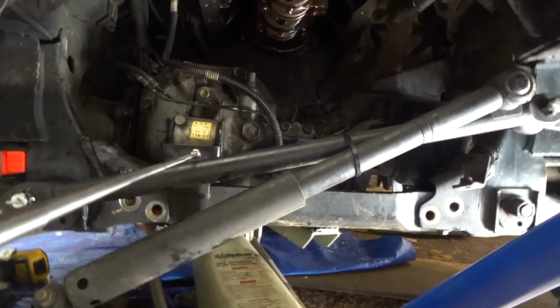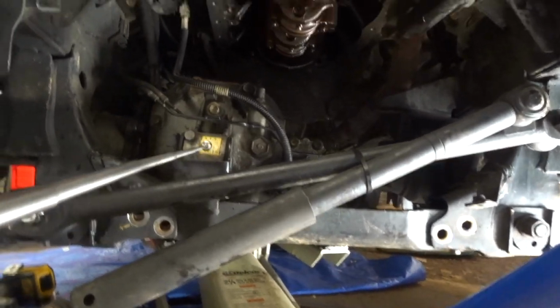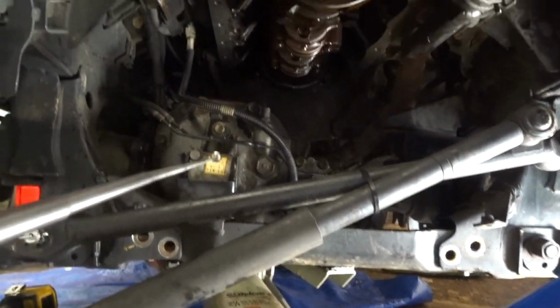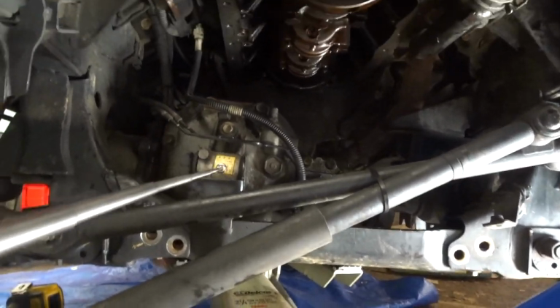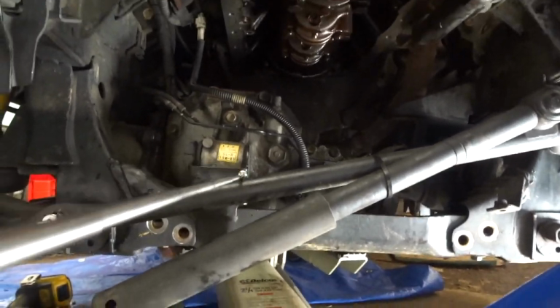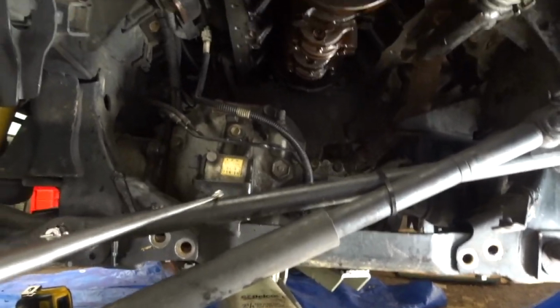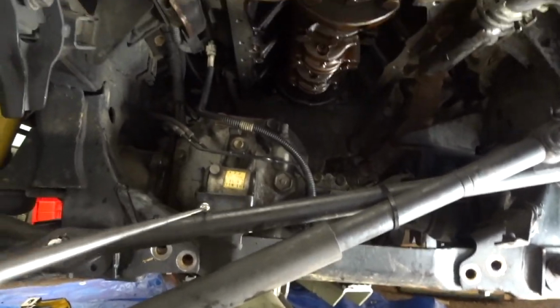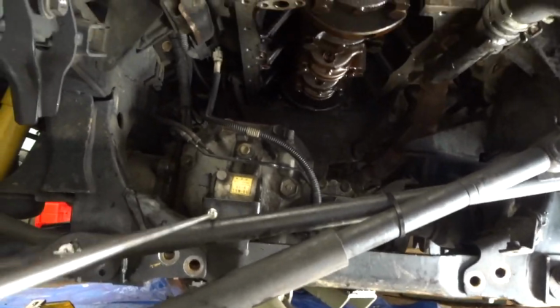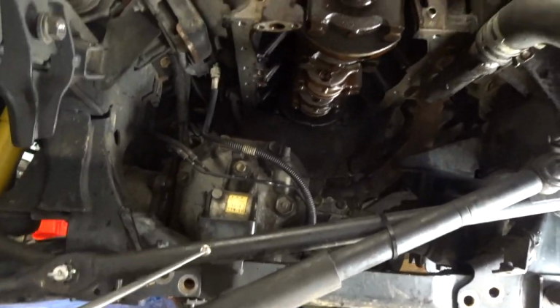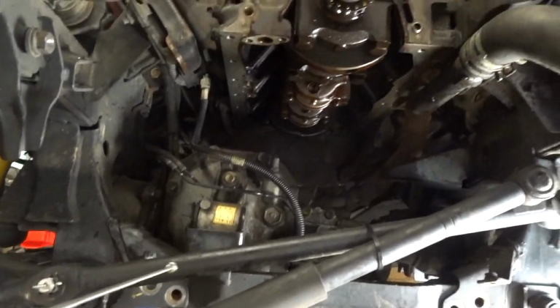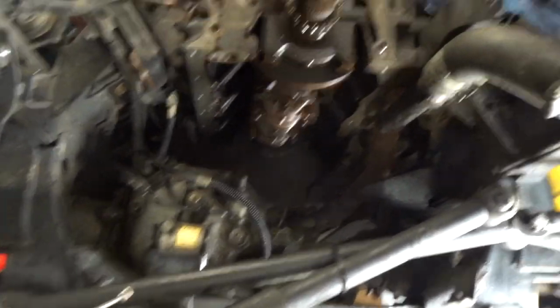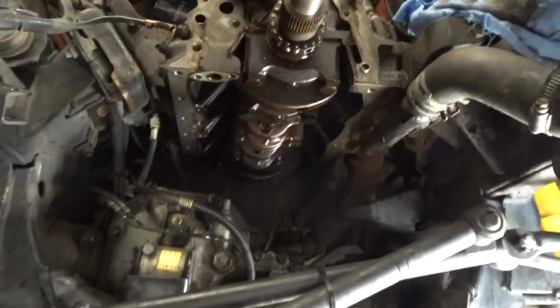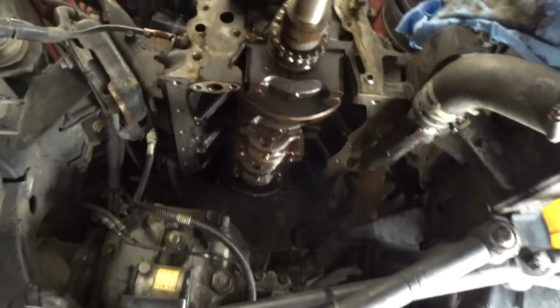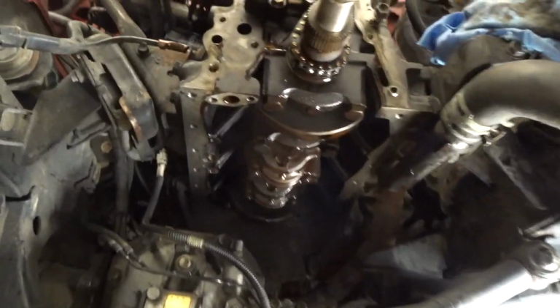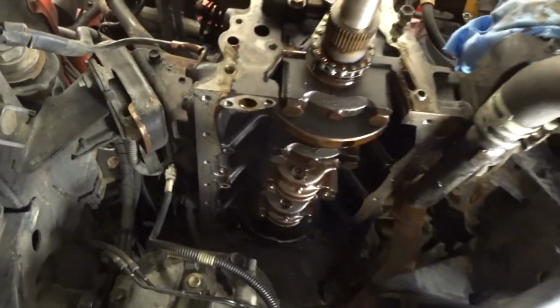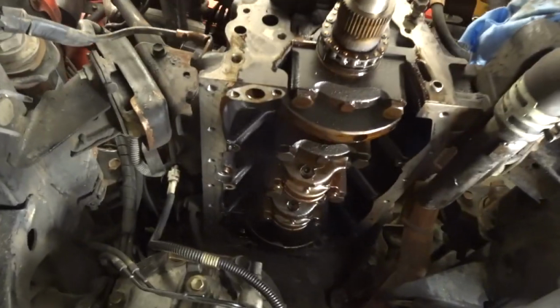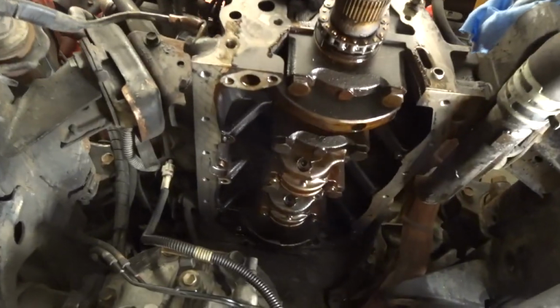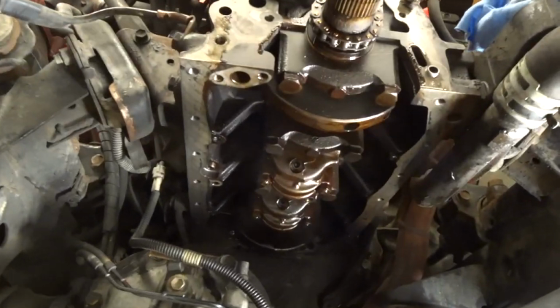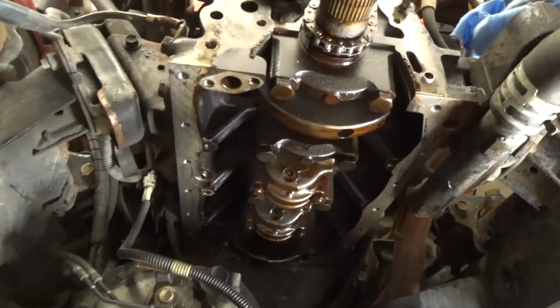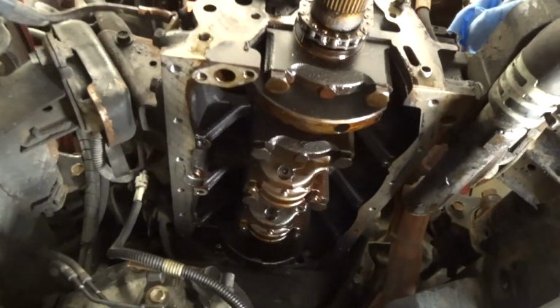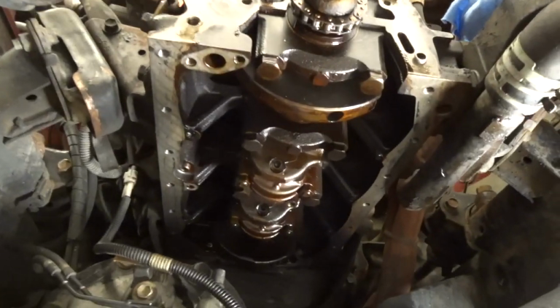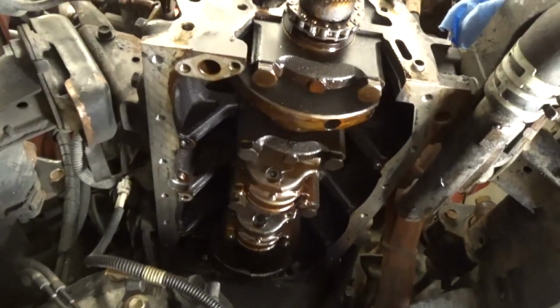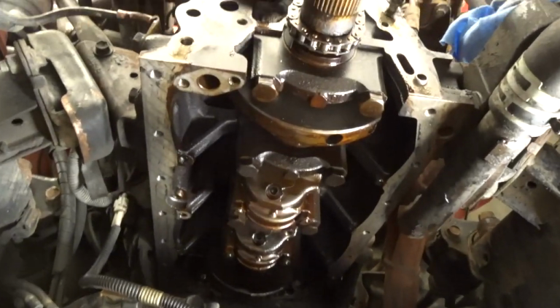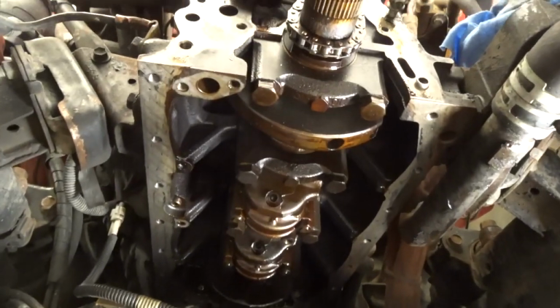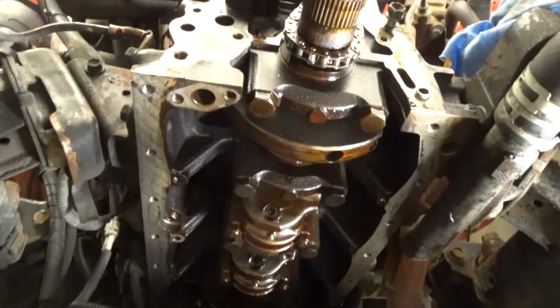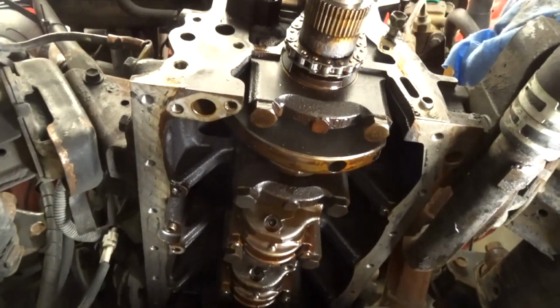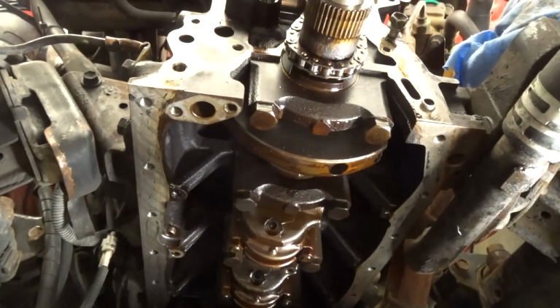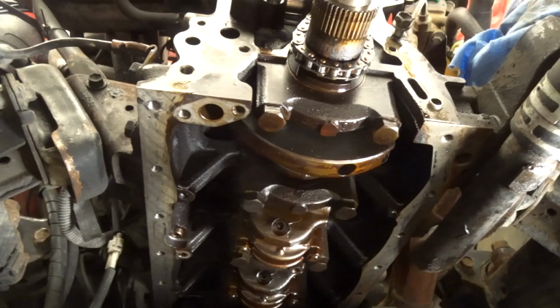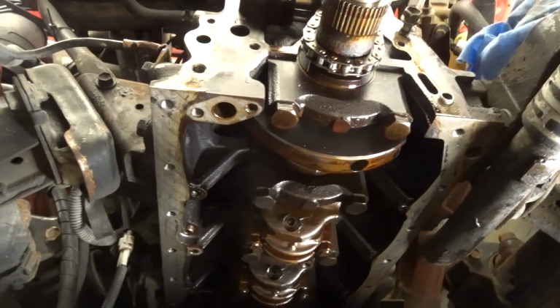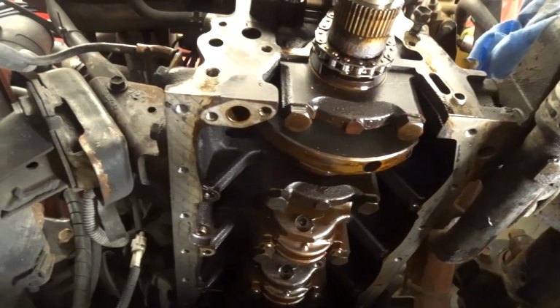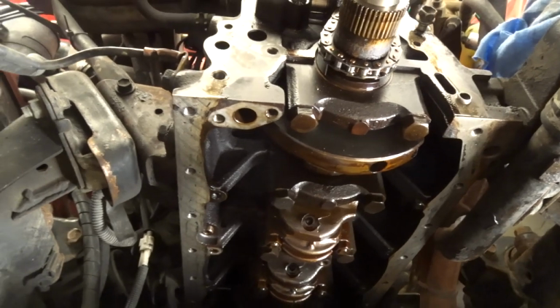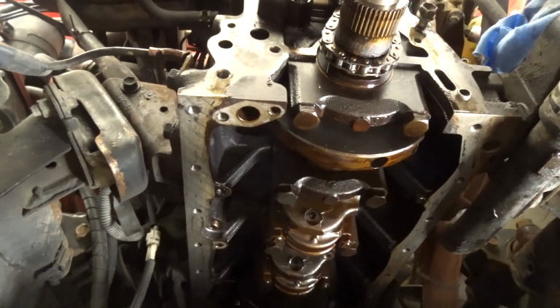Let me know what you guys think, and that's the quick look of it.